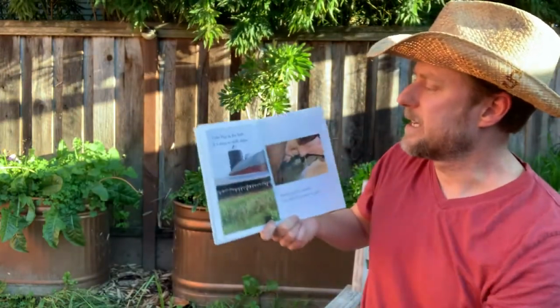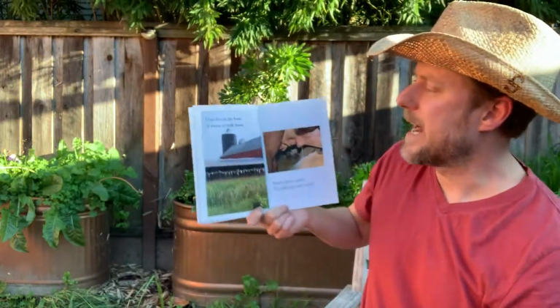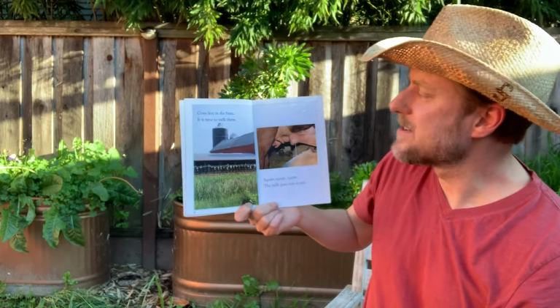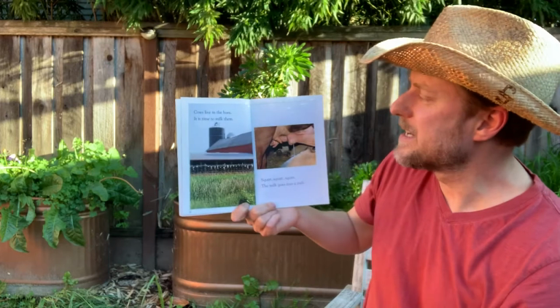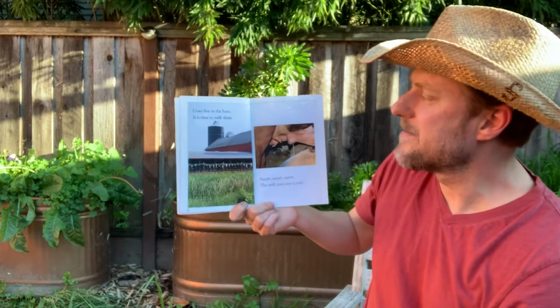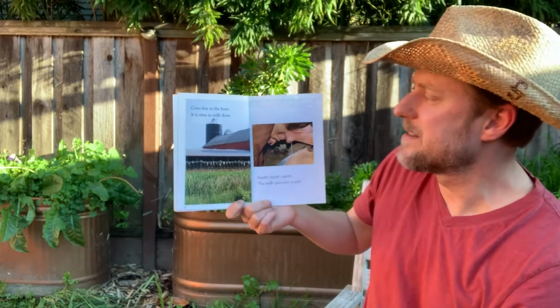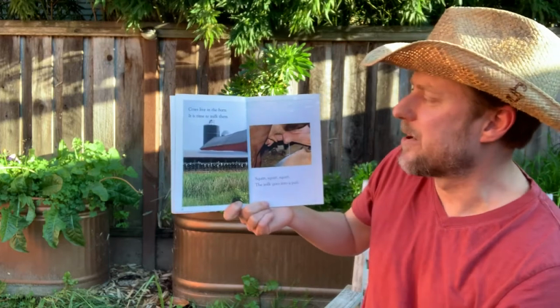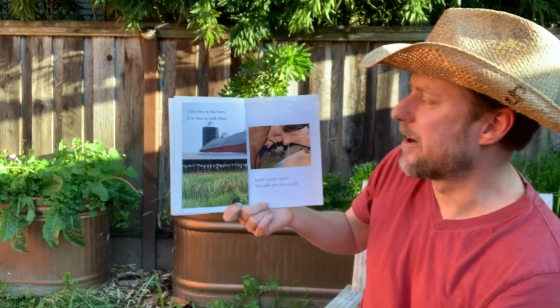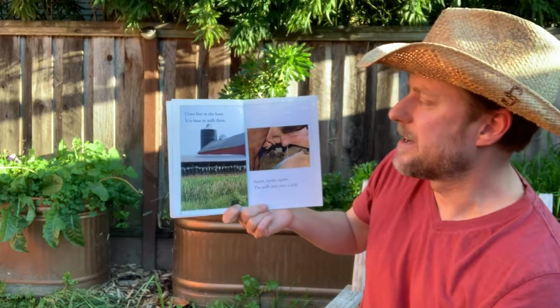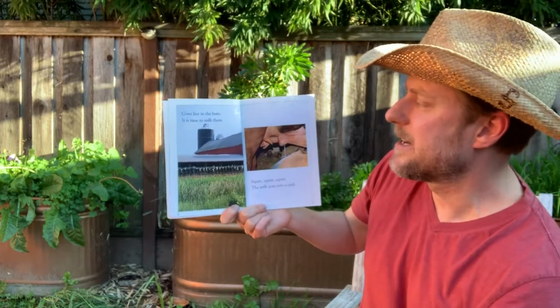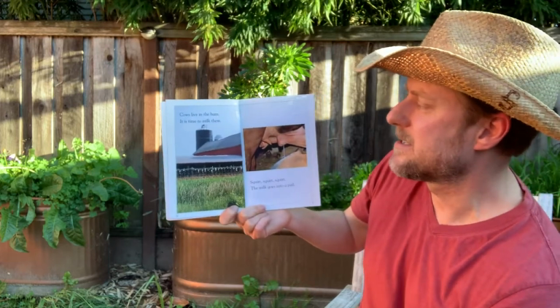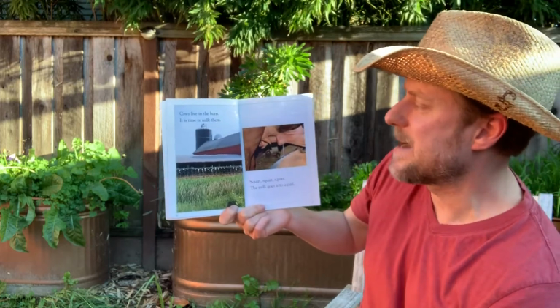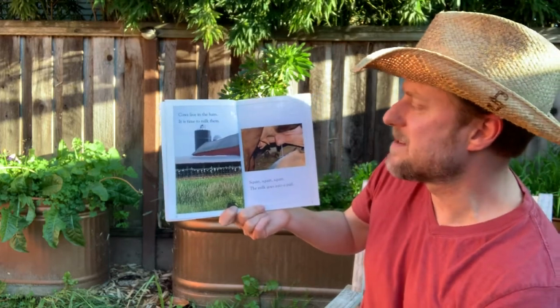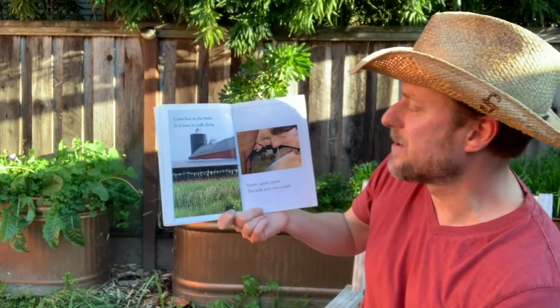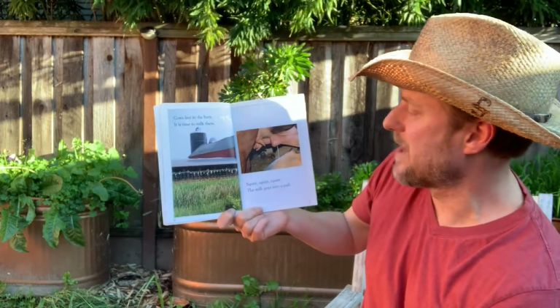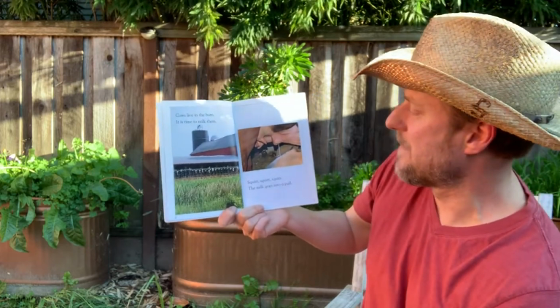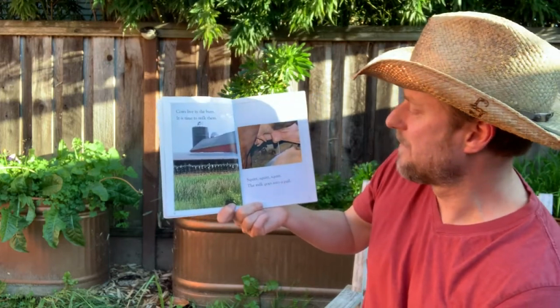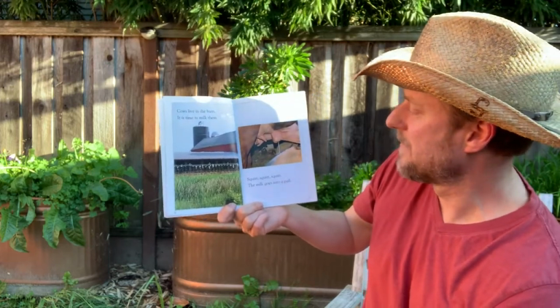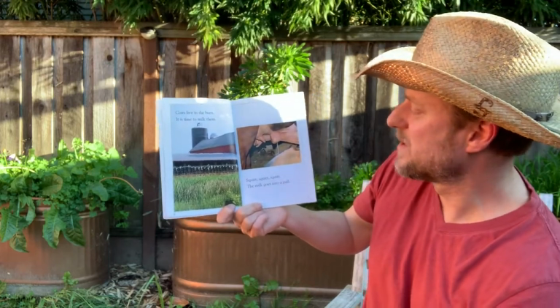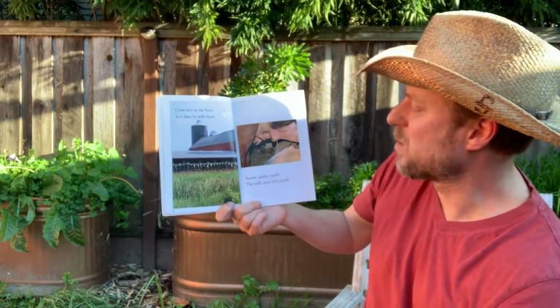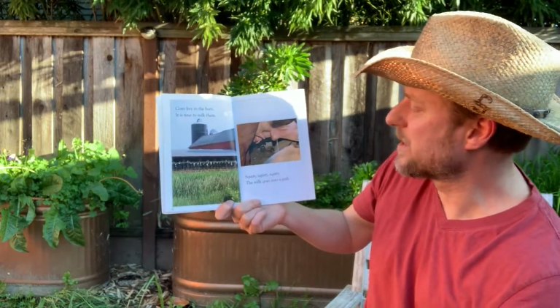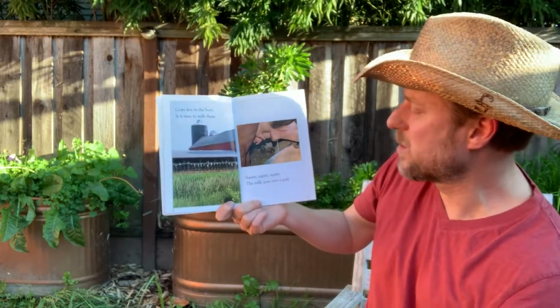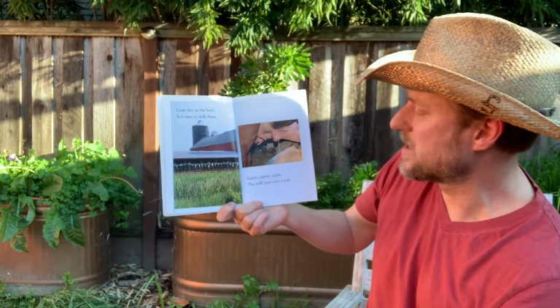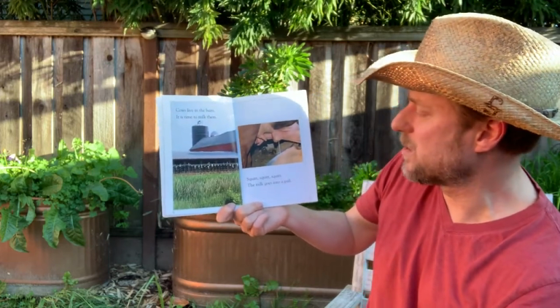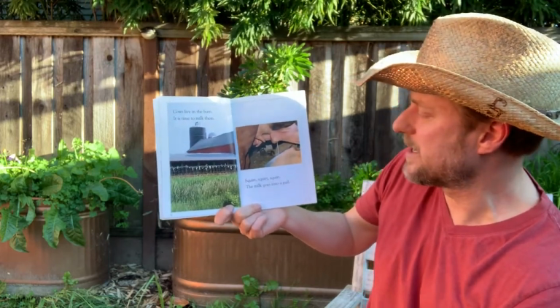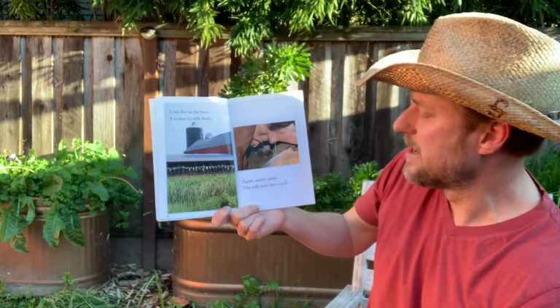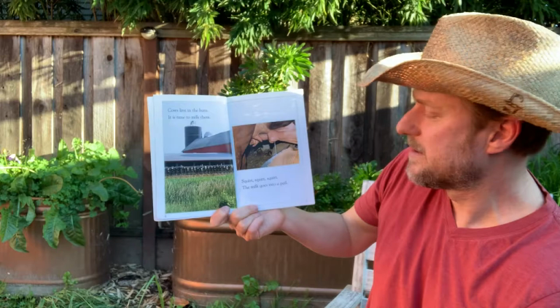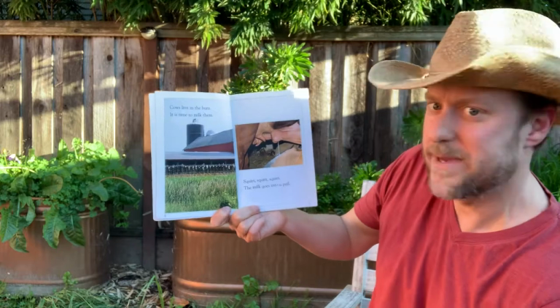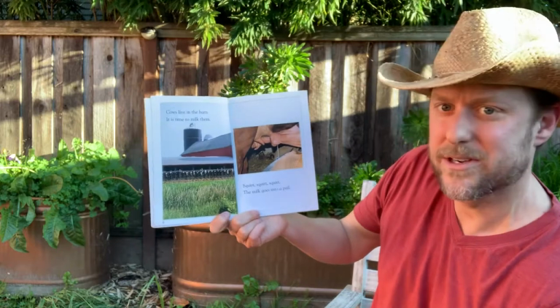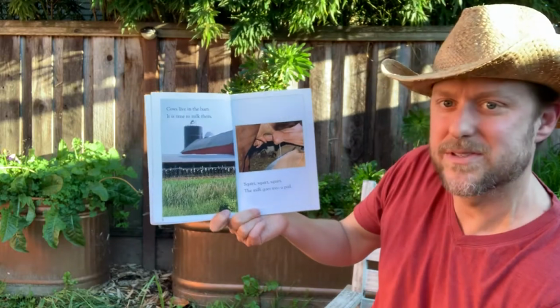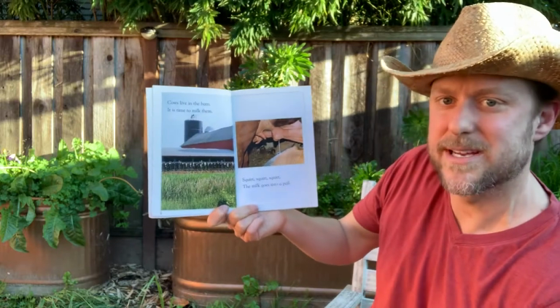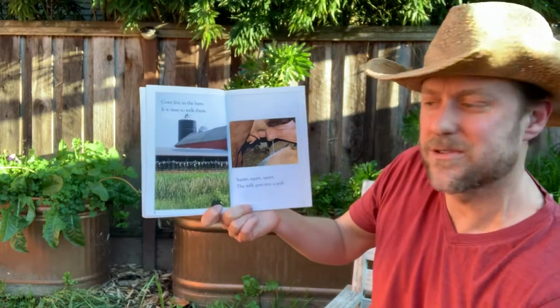Cows live in the barn. It is time to milk them. Squirt, squirt, squirt. The milk goes into a barn.